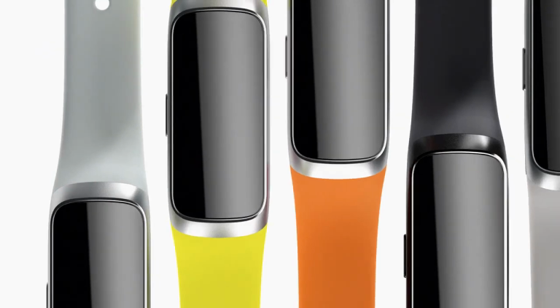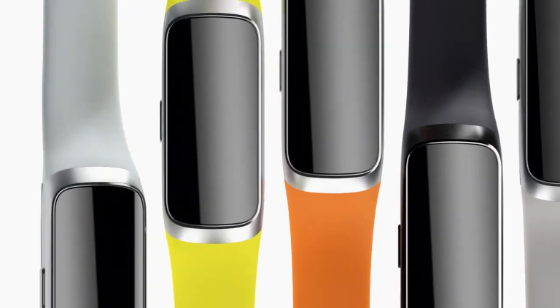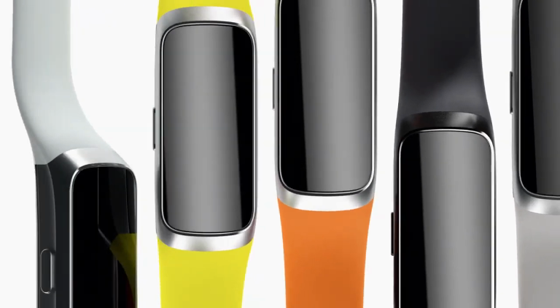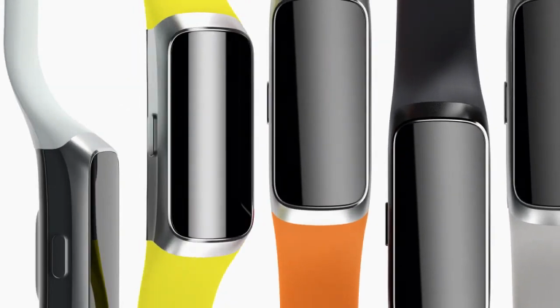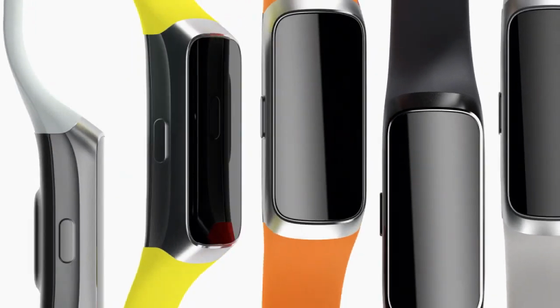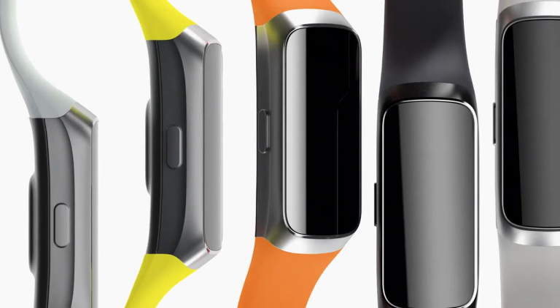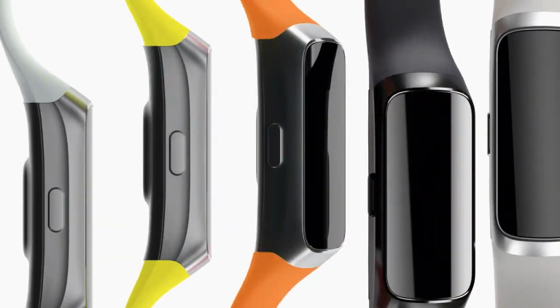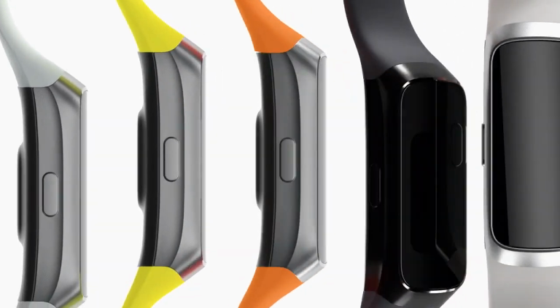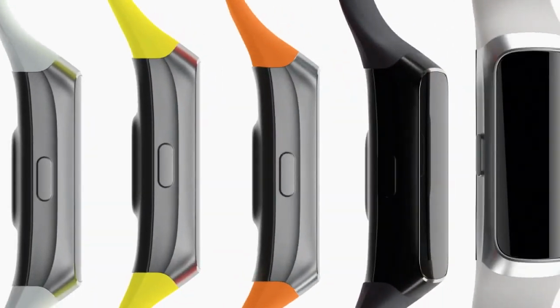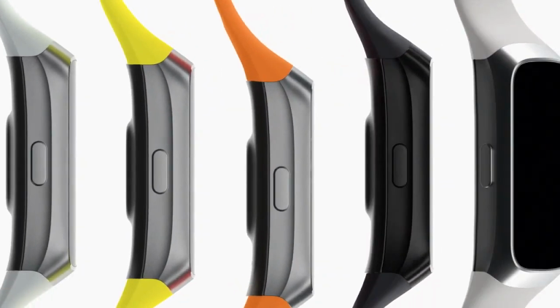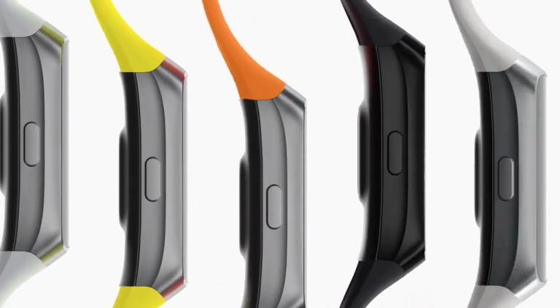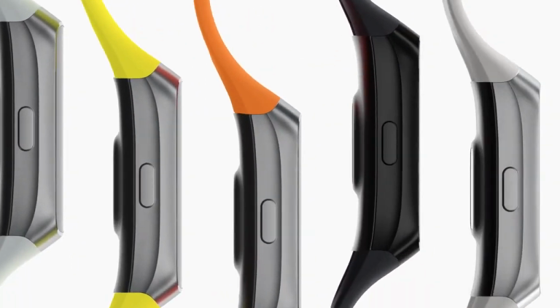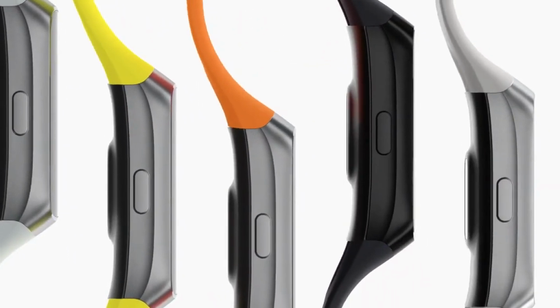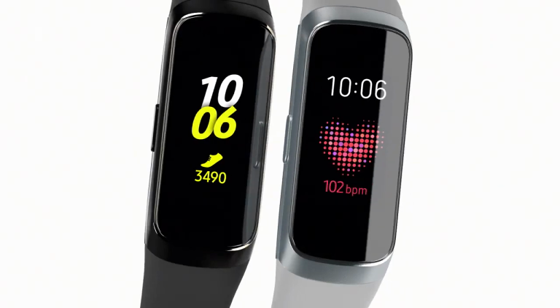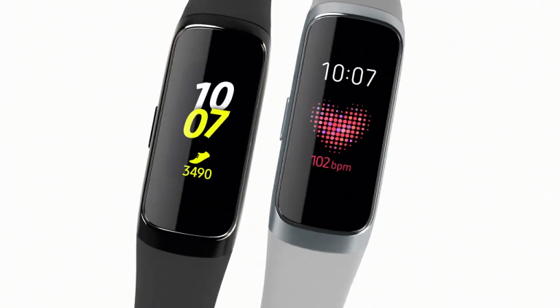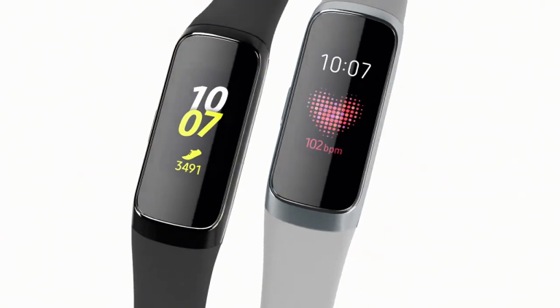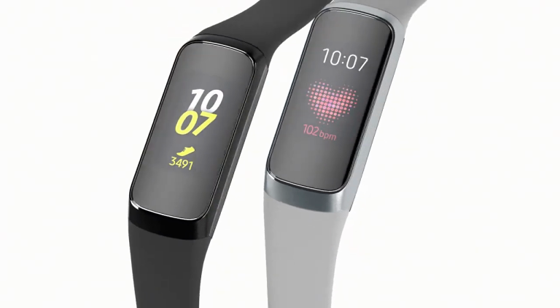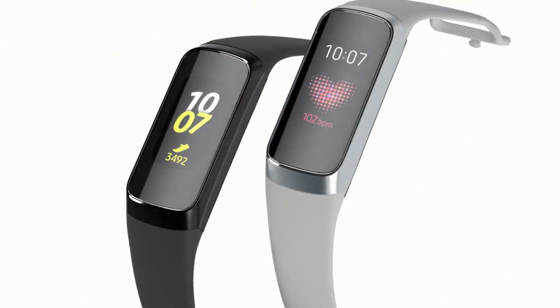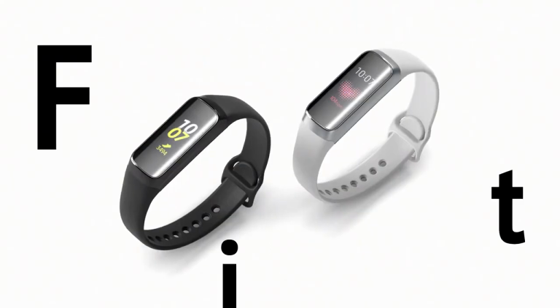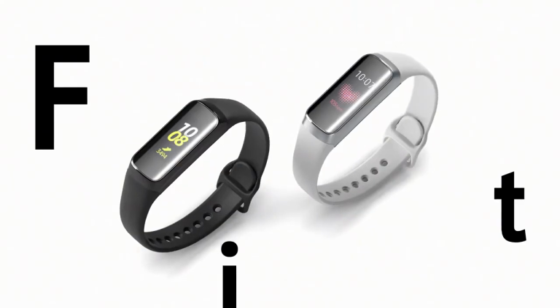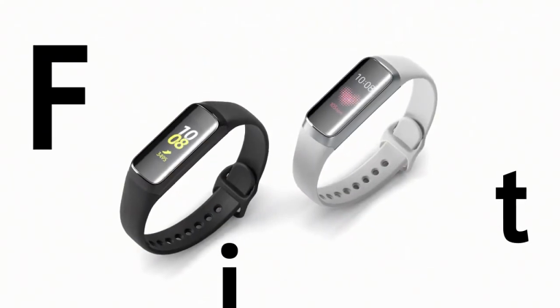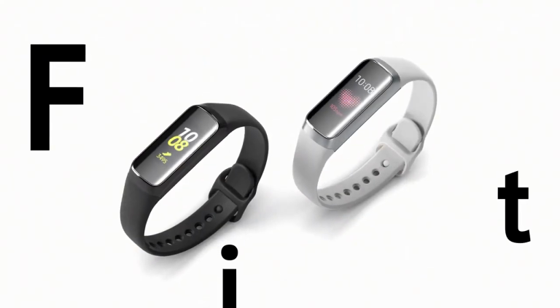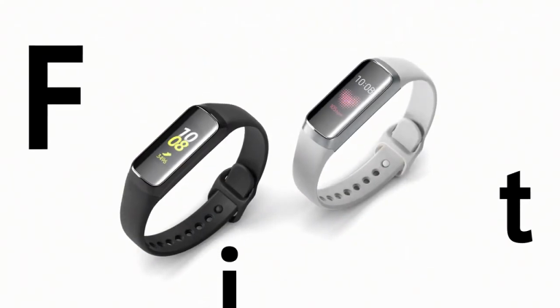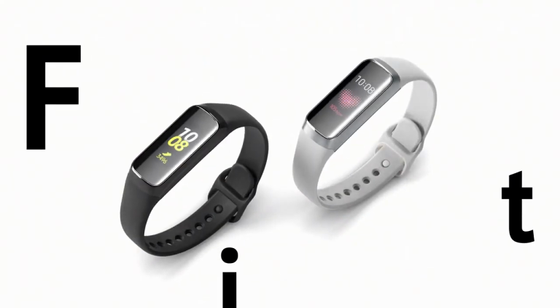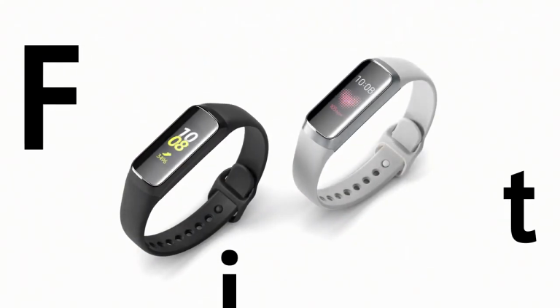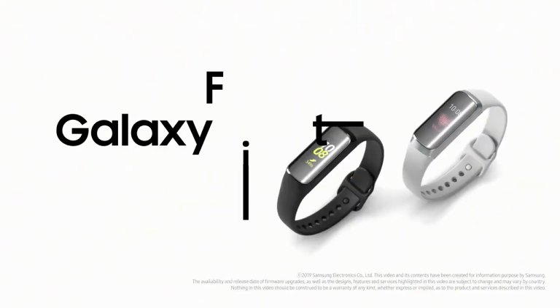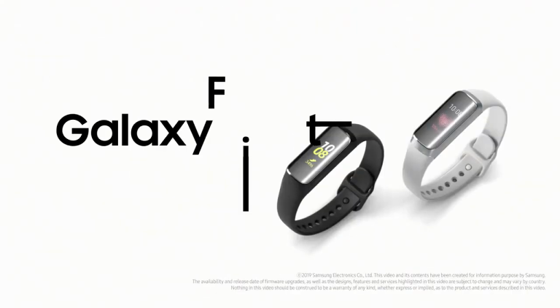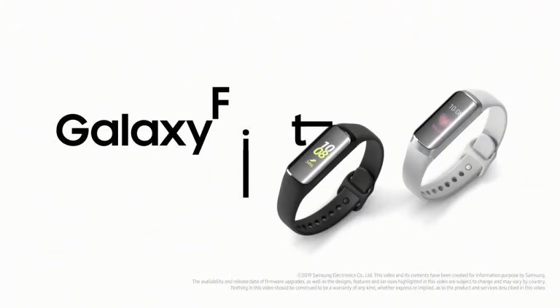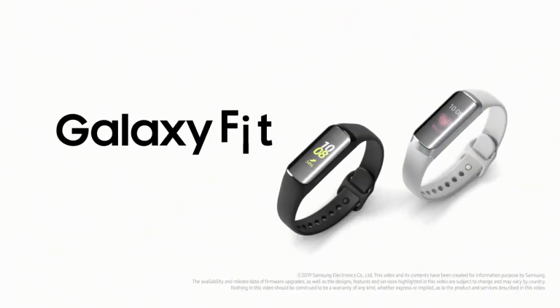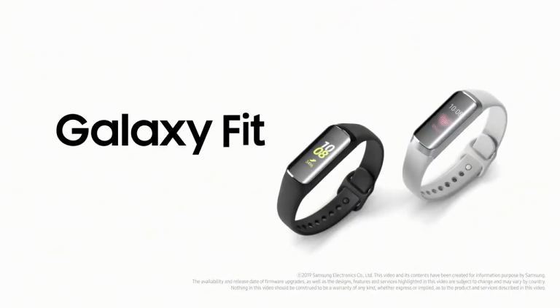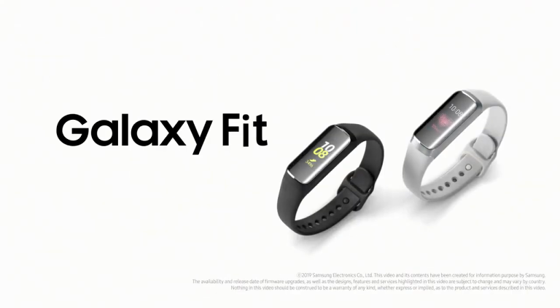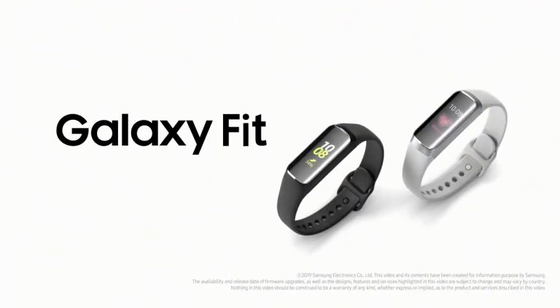Next-generation design Galaxy Fit. Feeling good has never looked so good.